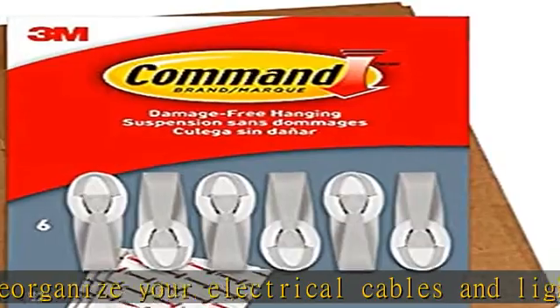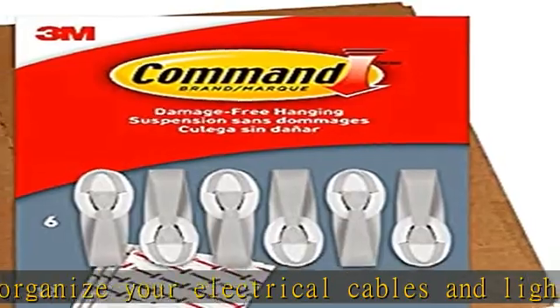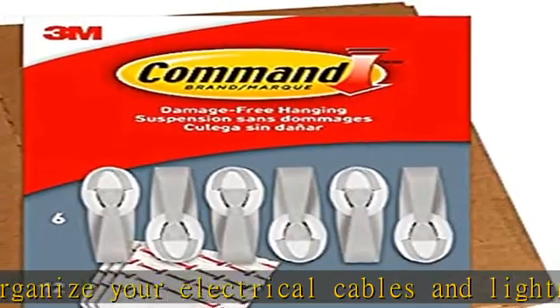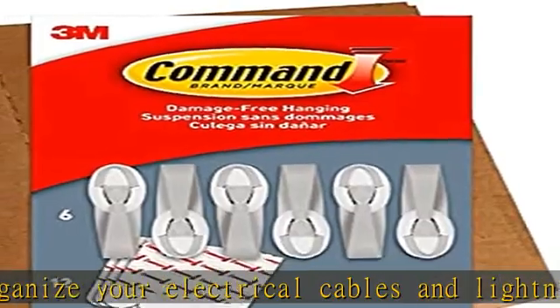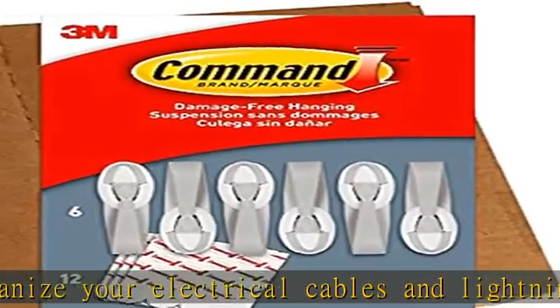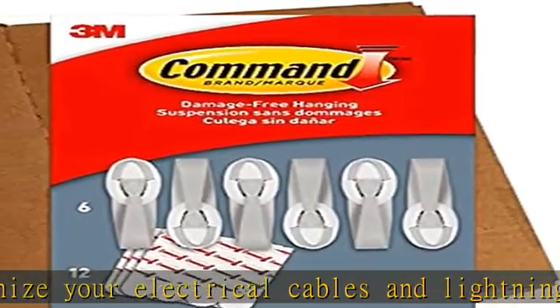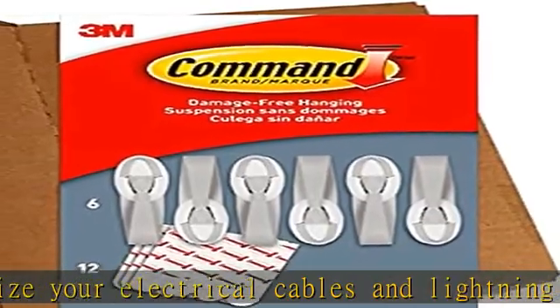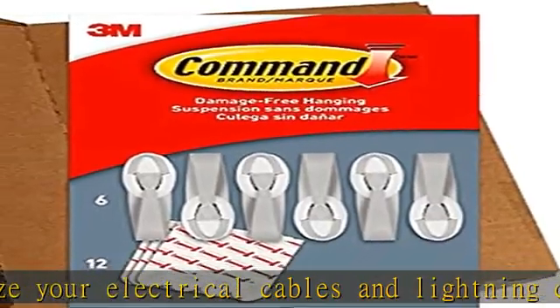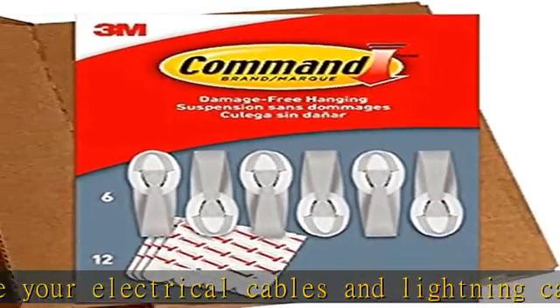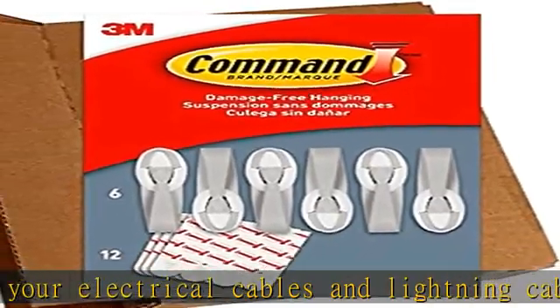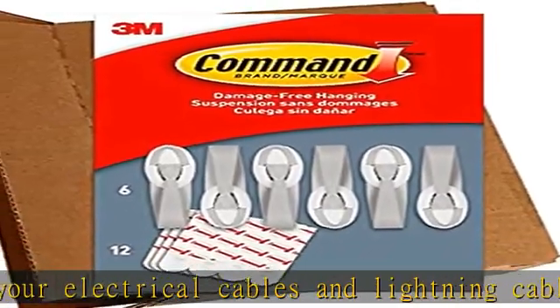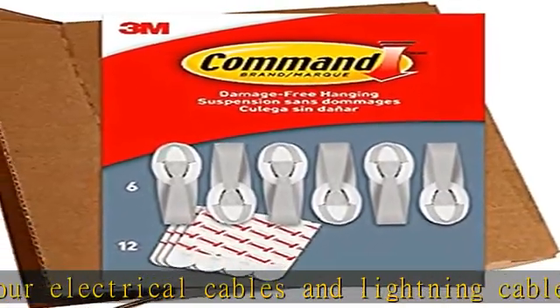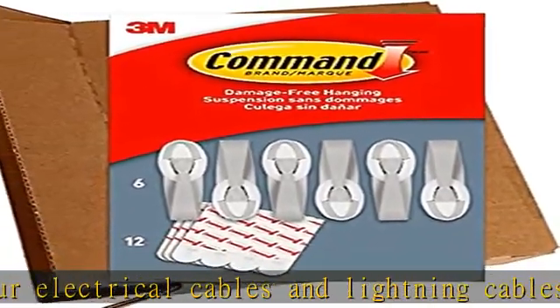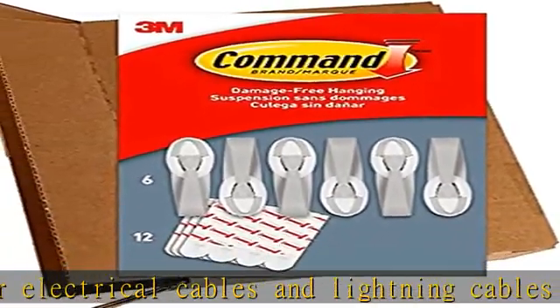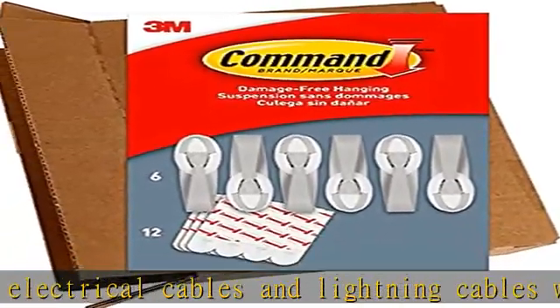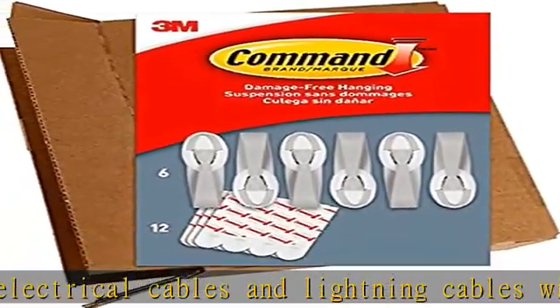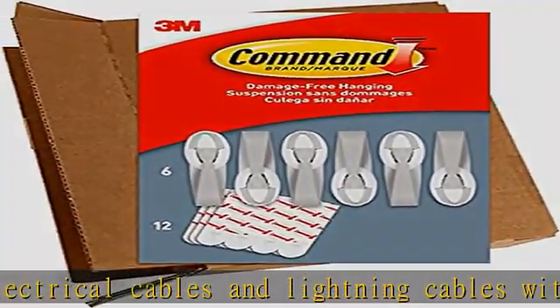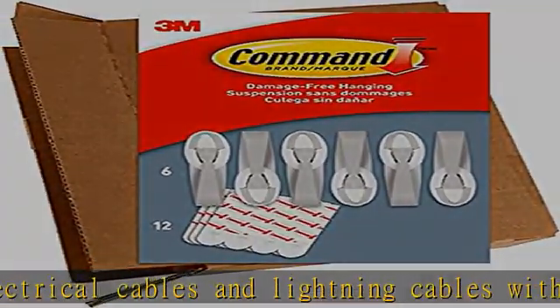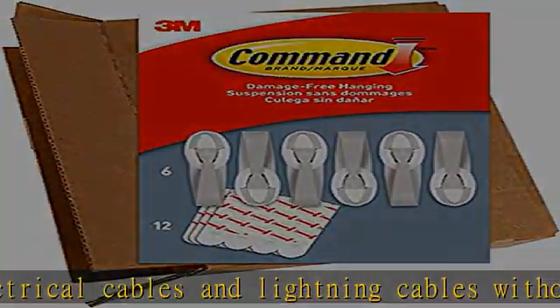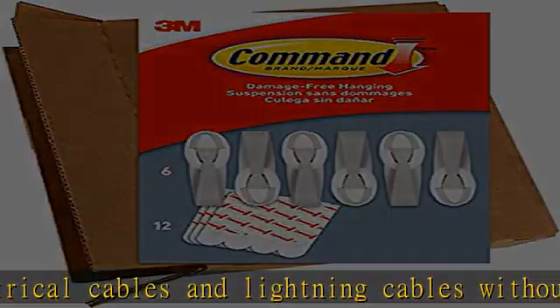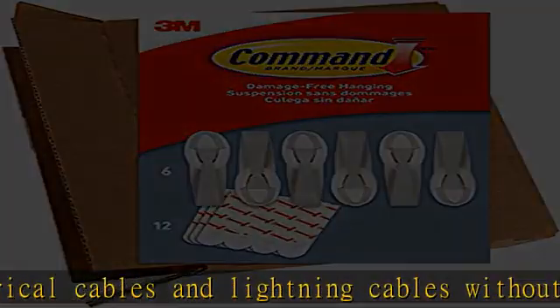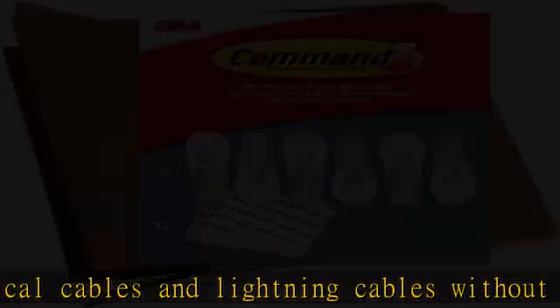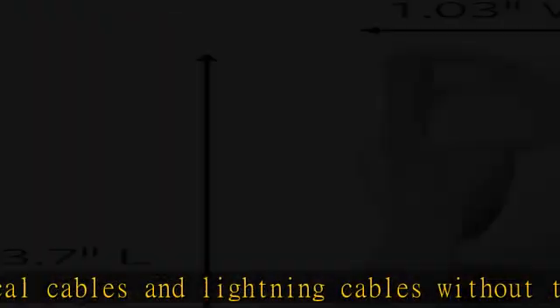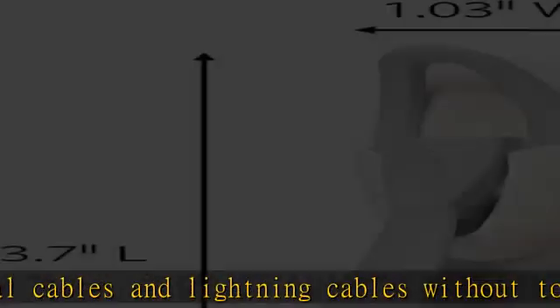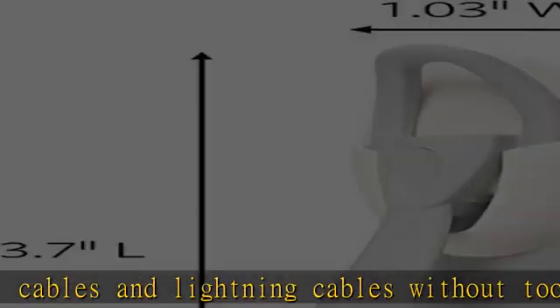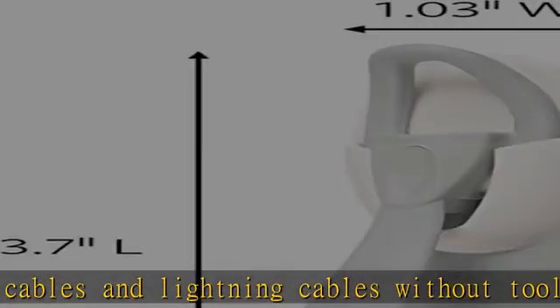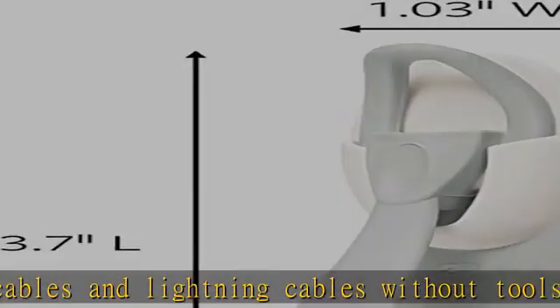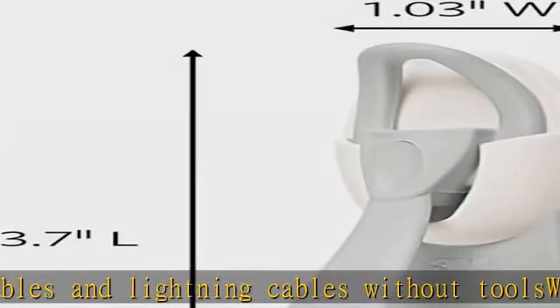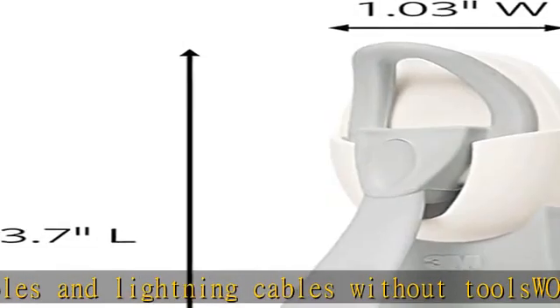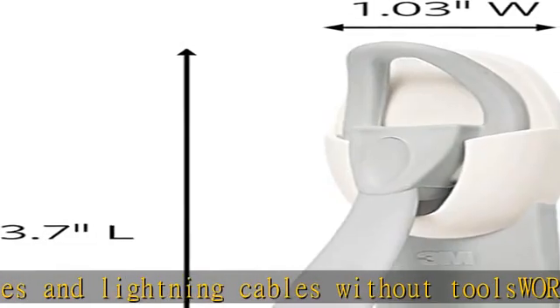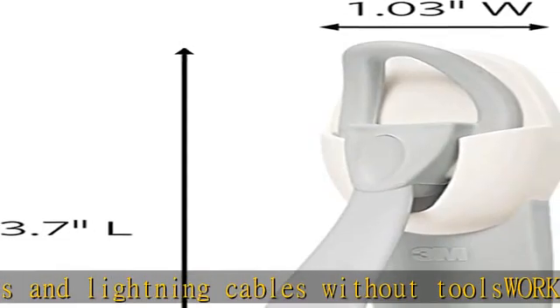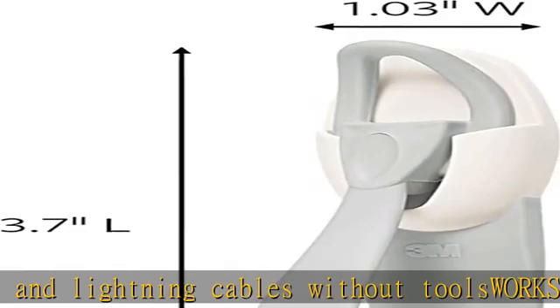Do not hang over beds or on wallpaper. Do not use the cord holders for hanging valuable items.